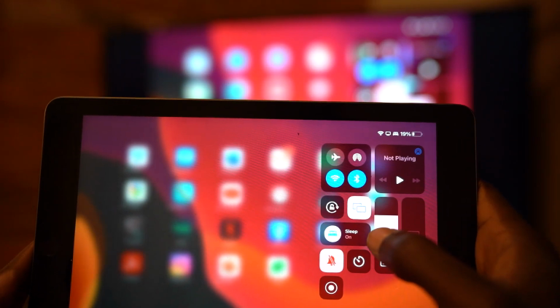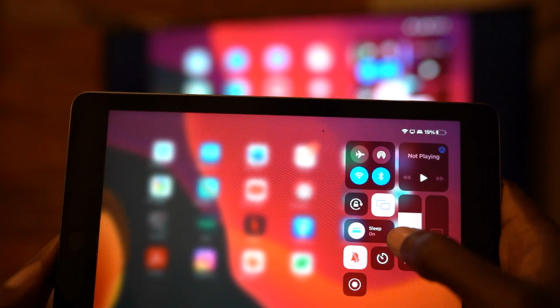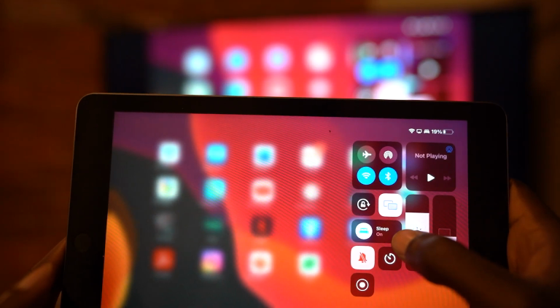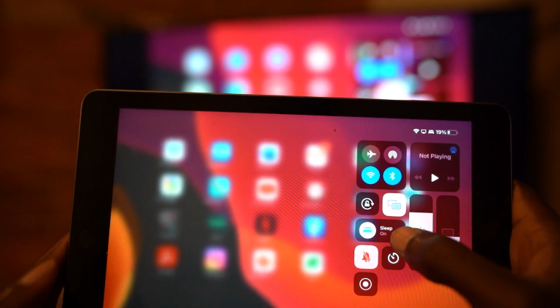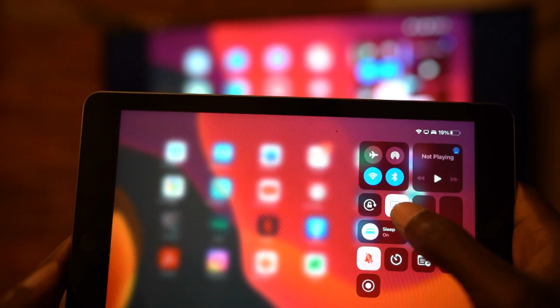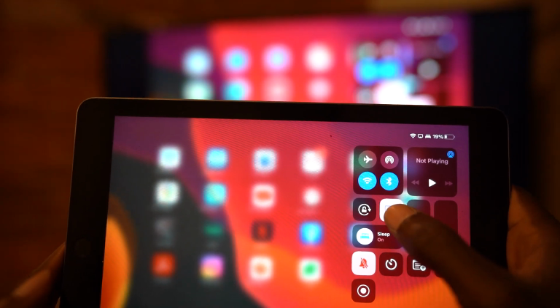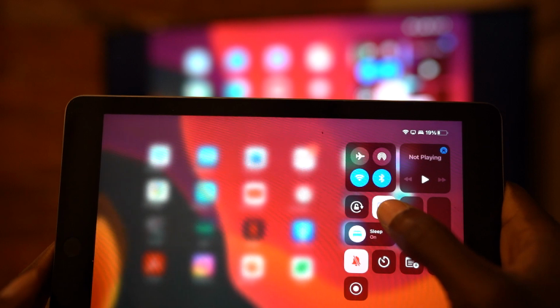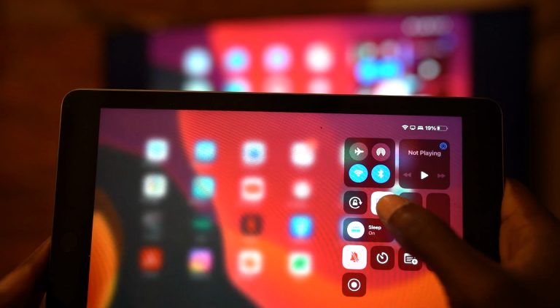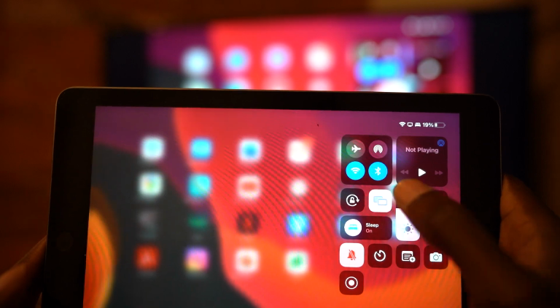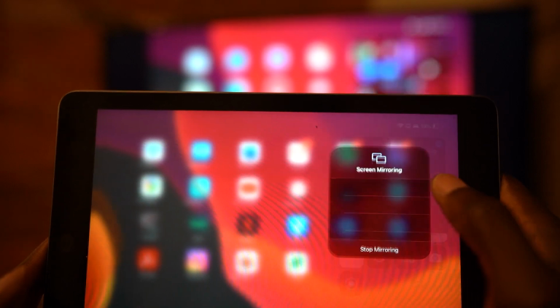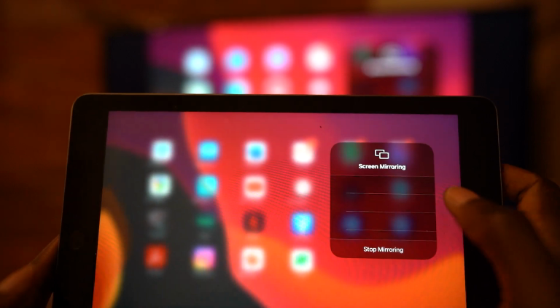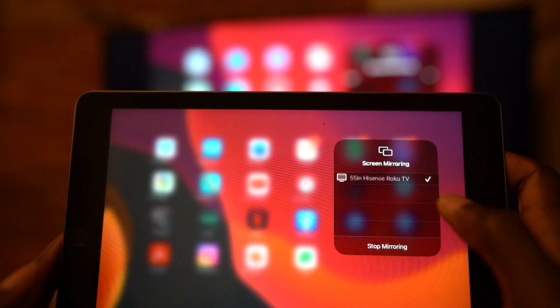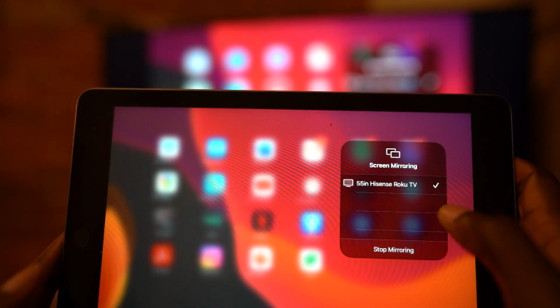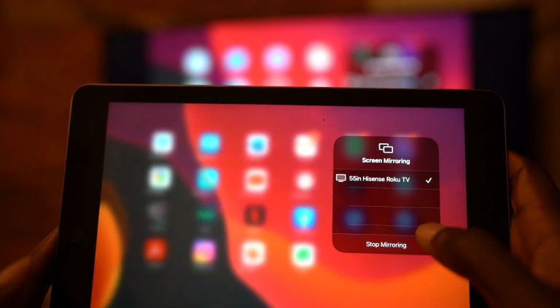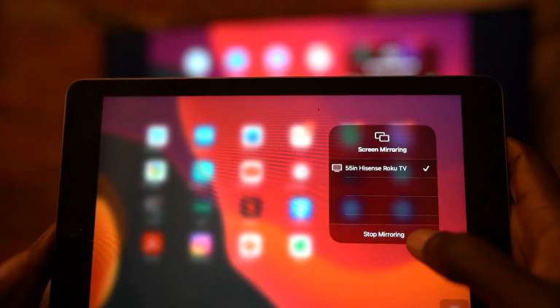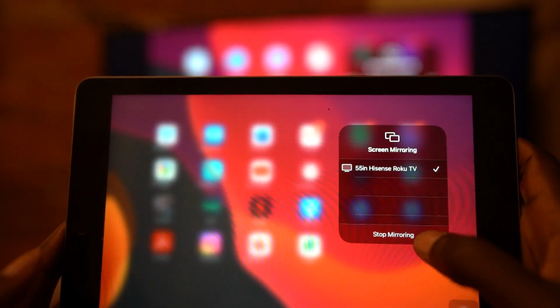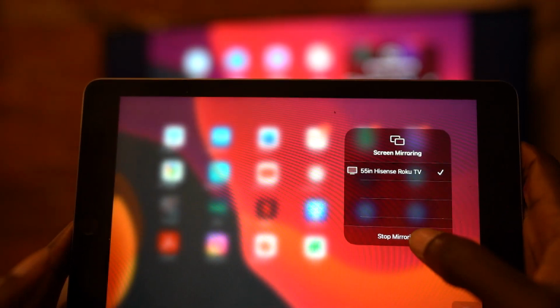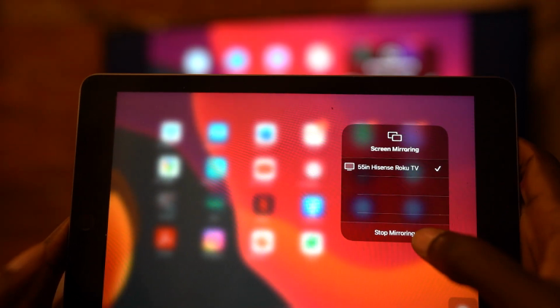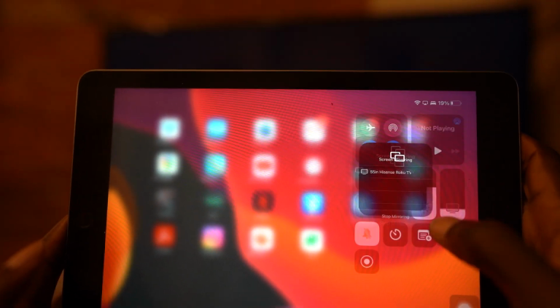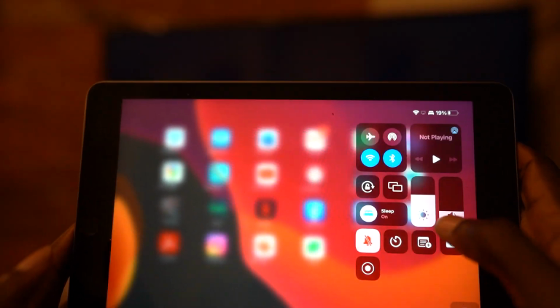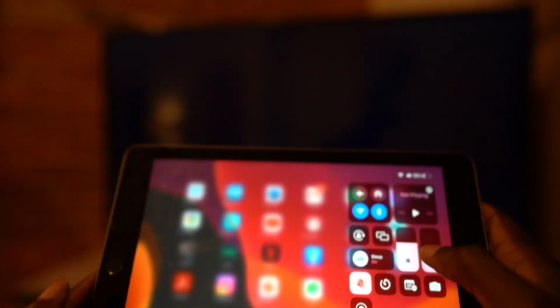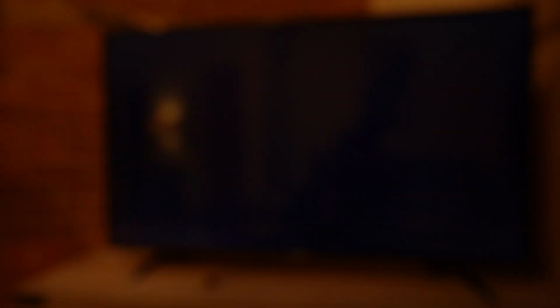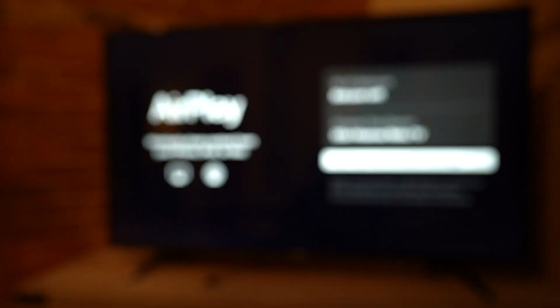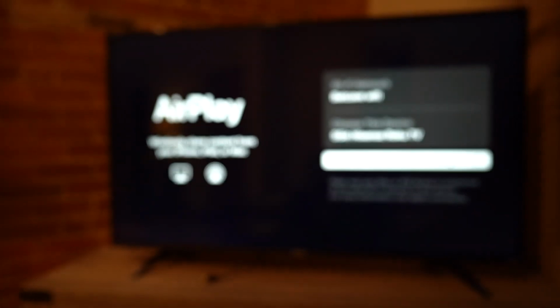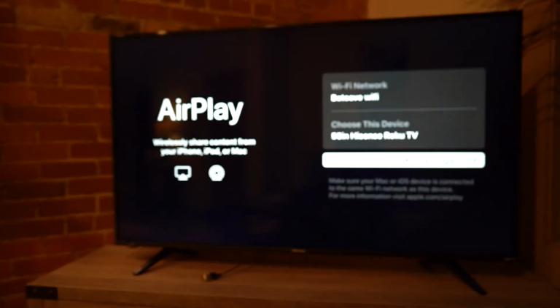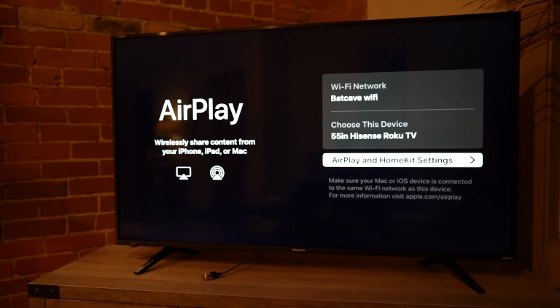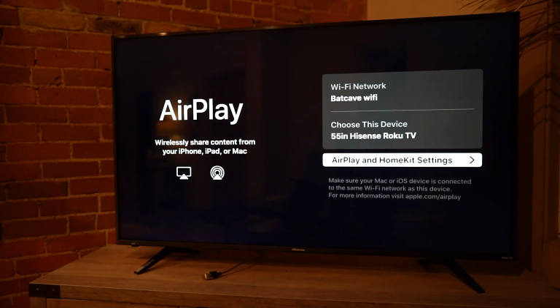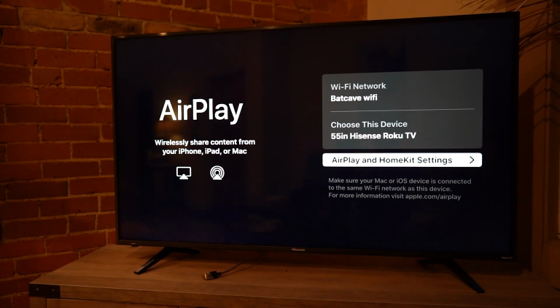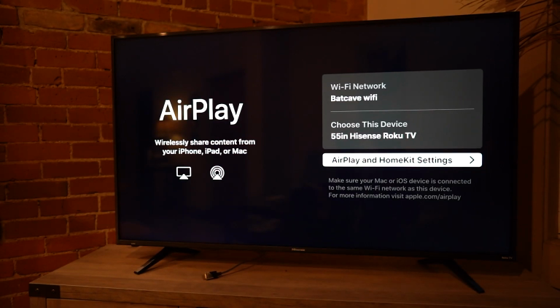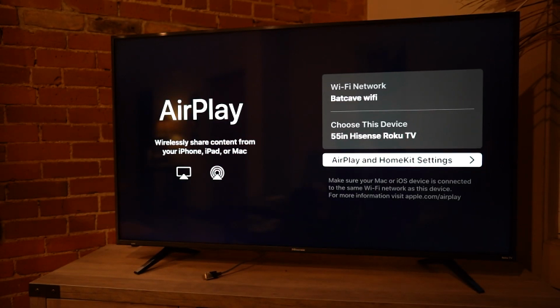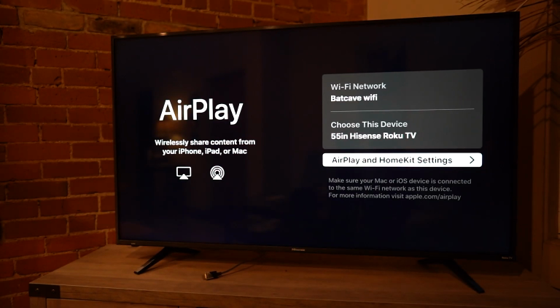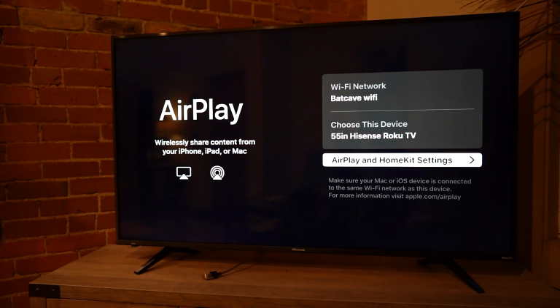In order to disconnect, you go back and tap on stop mirroring. And that's how you stop the mirroring on iPad.